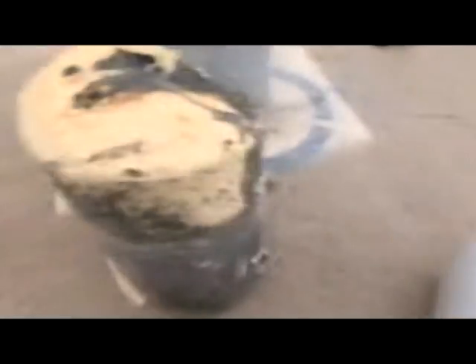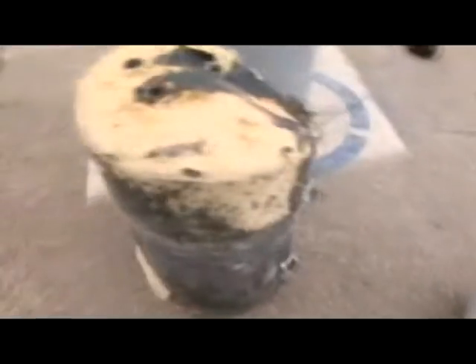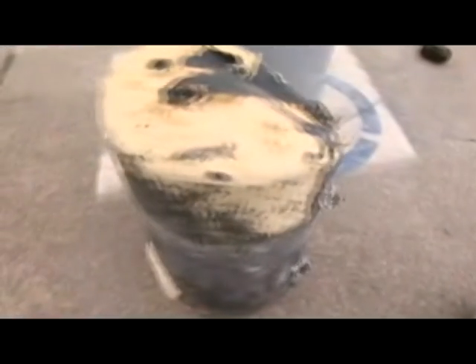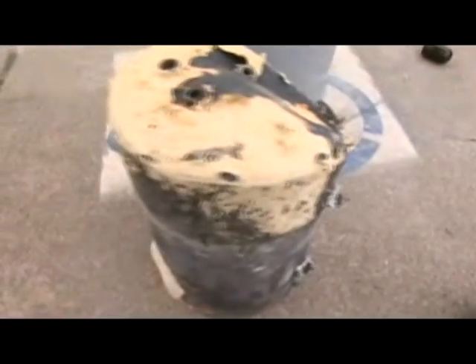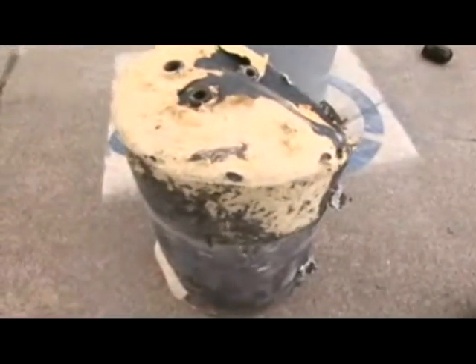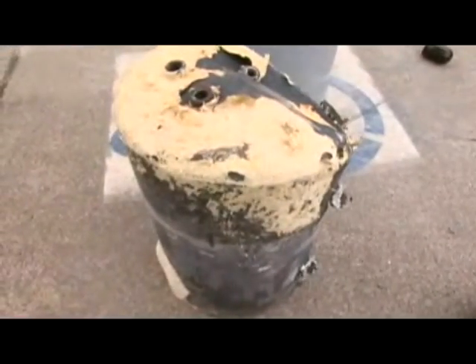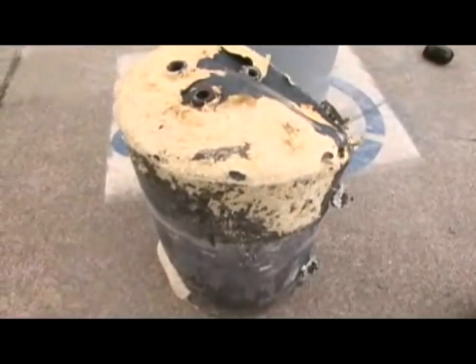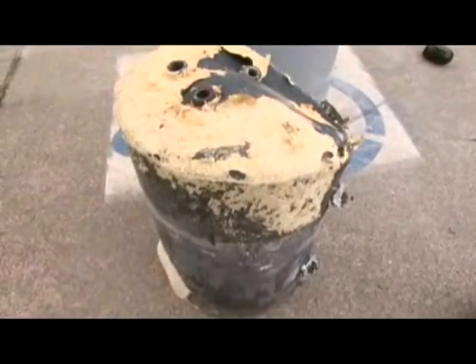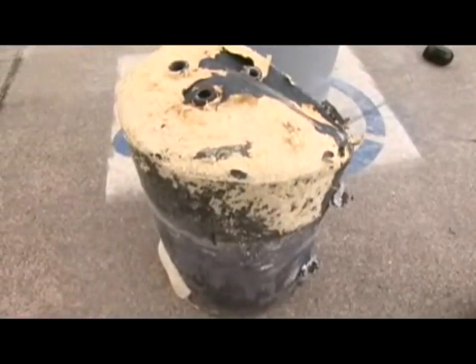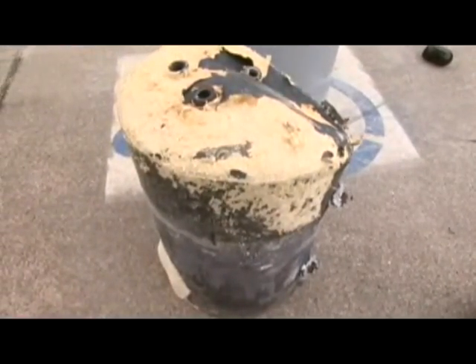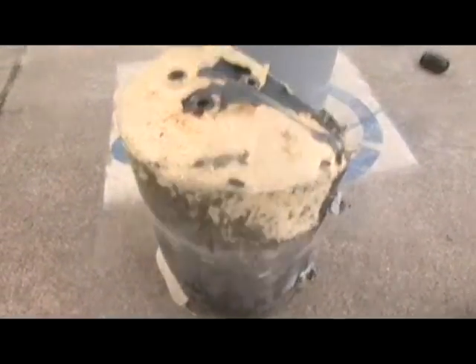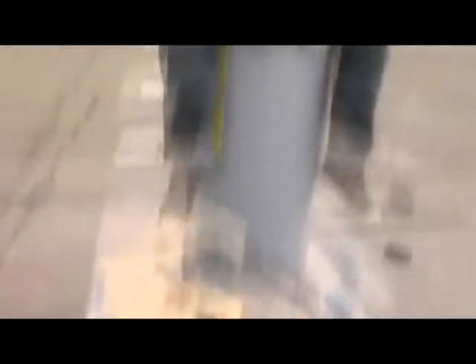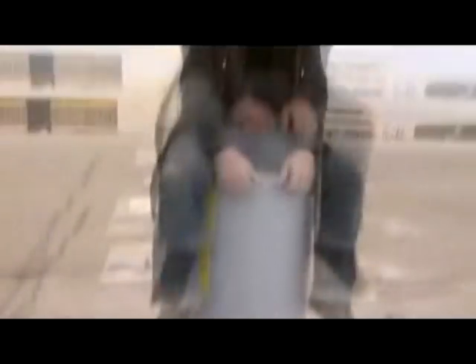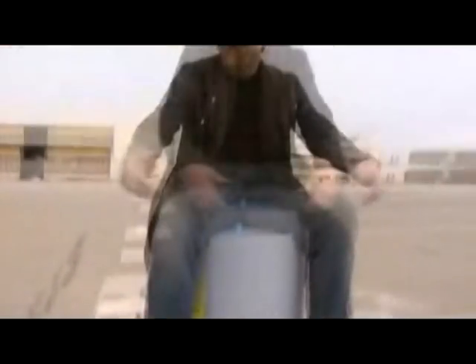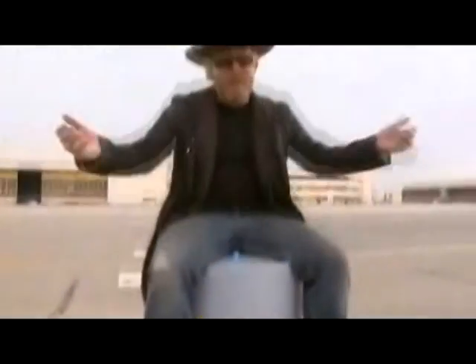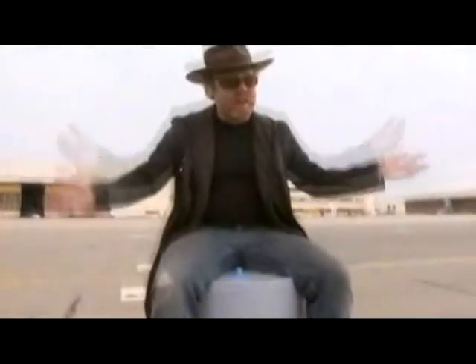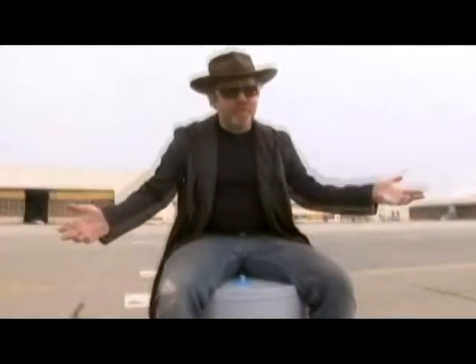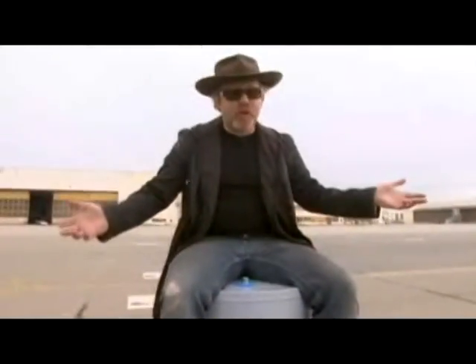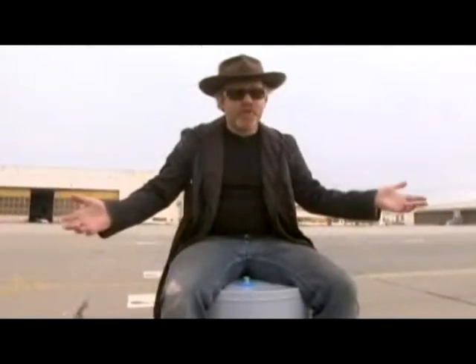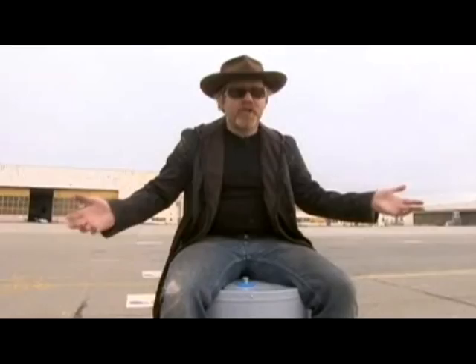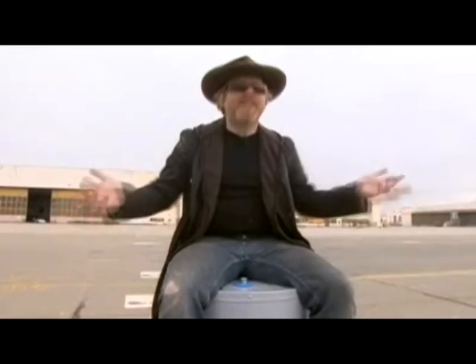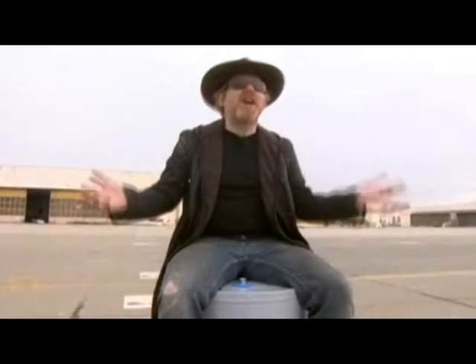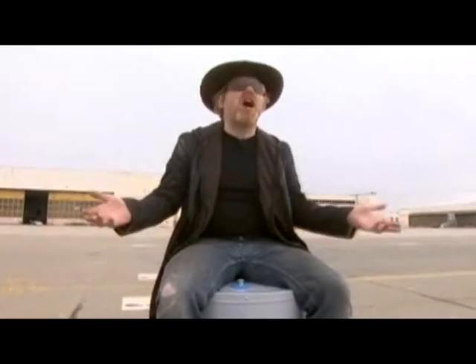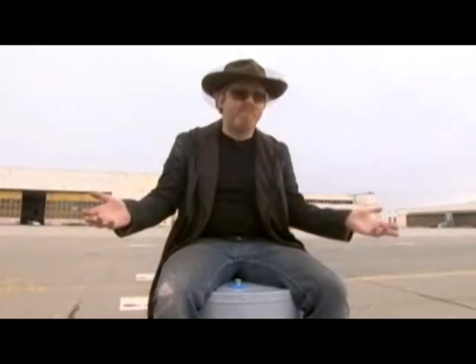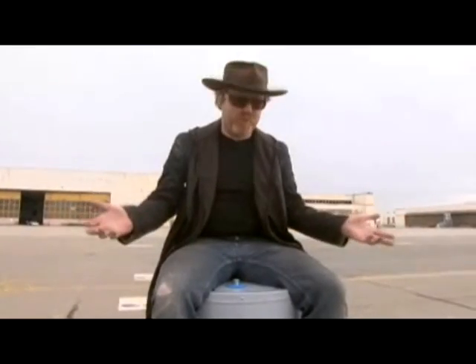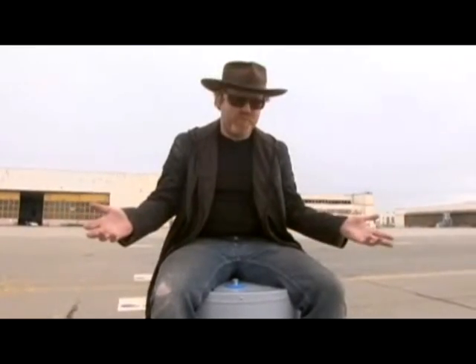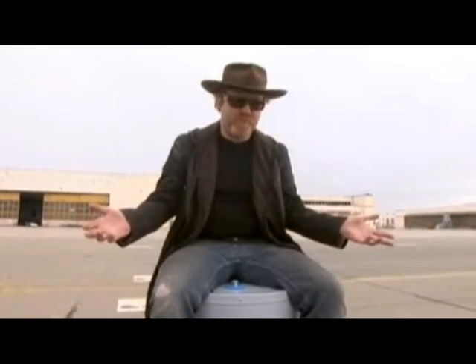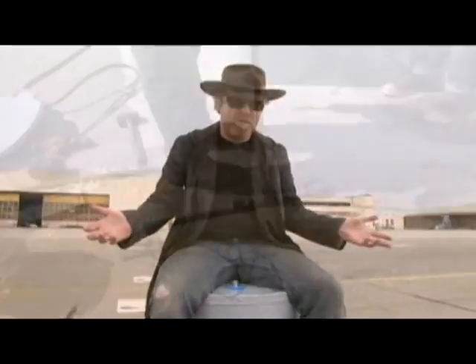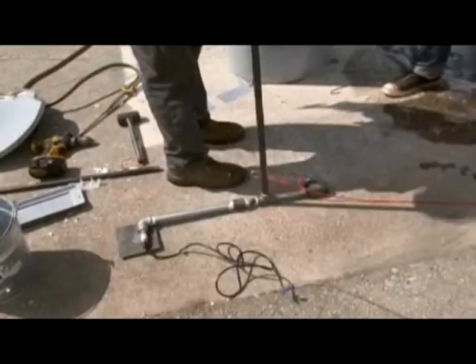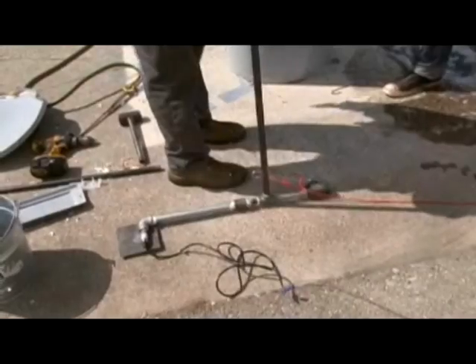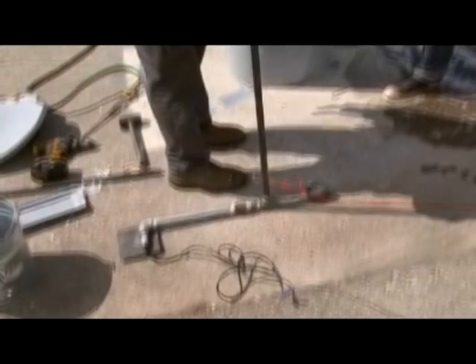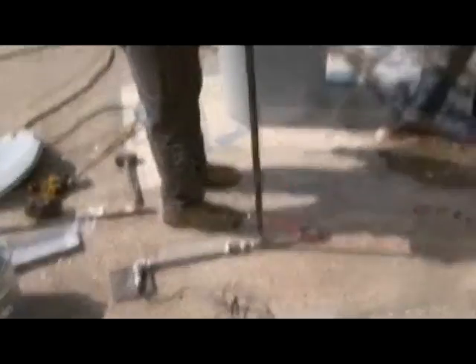Small, no boom. Medium, boom. Extra-large, kaboom.